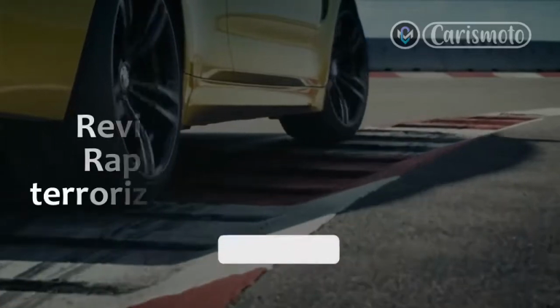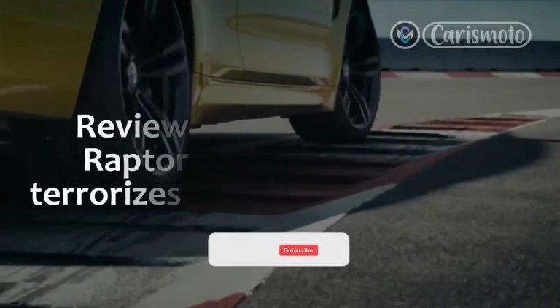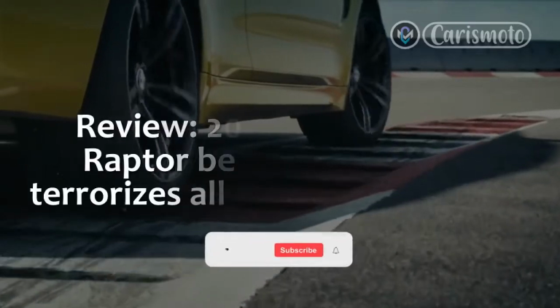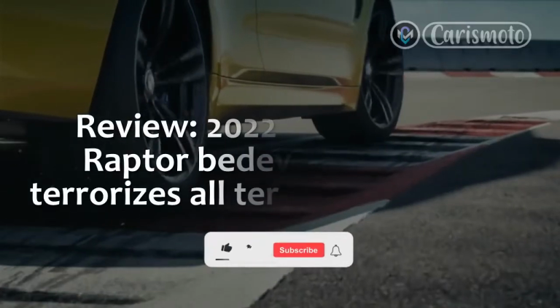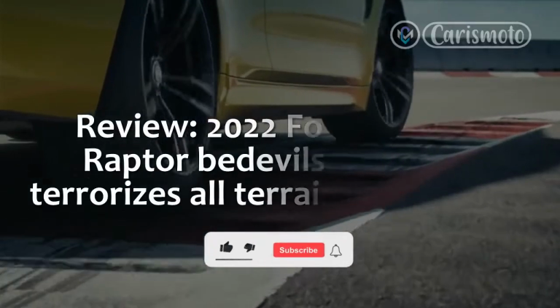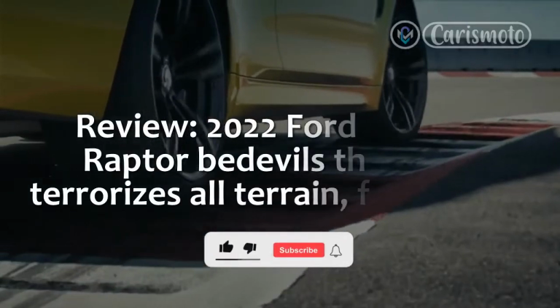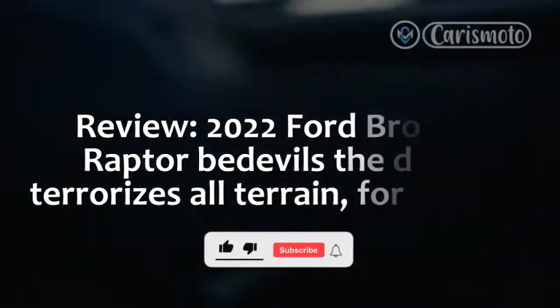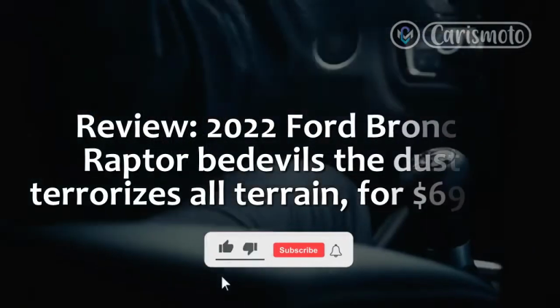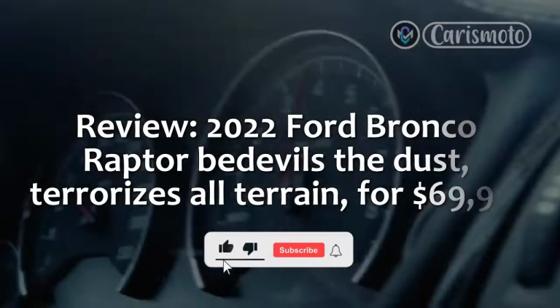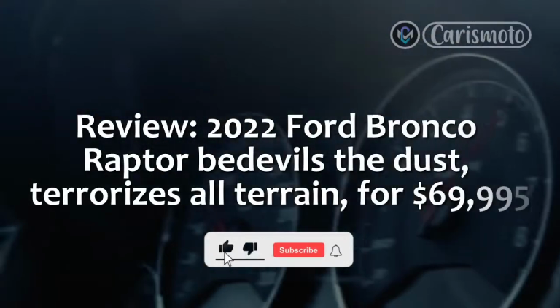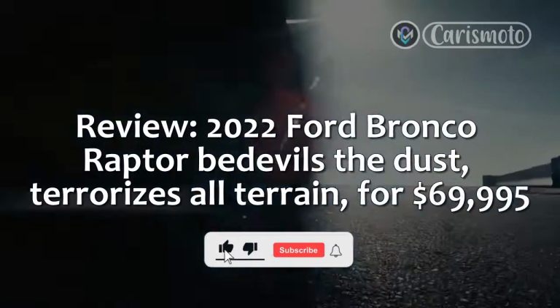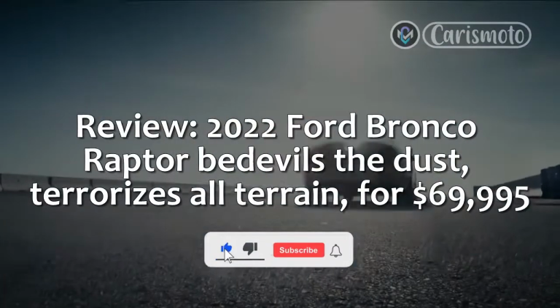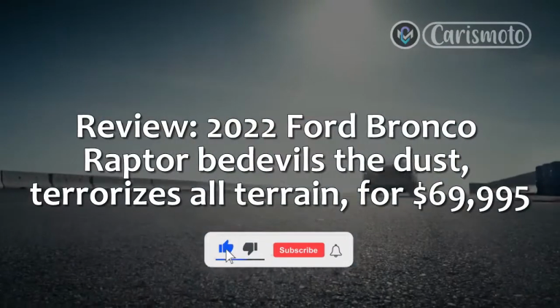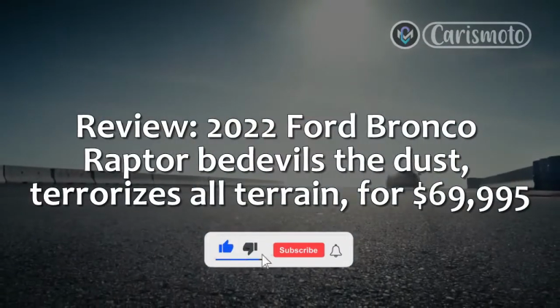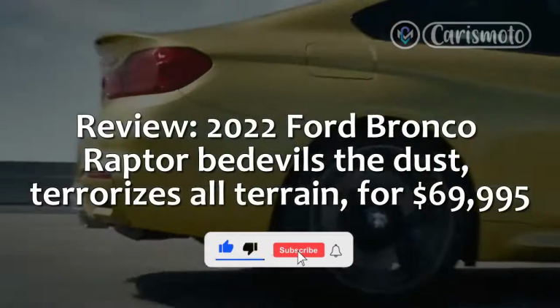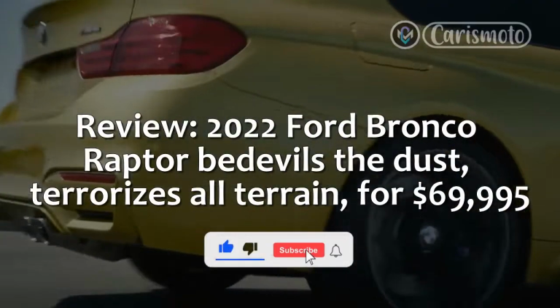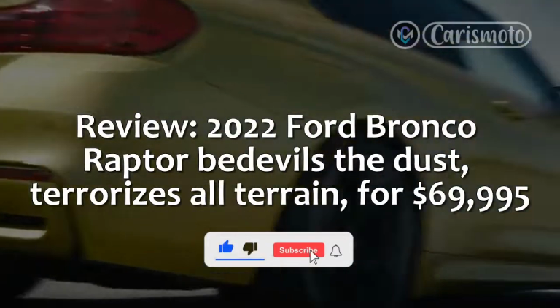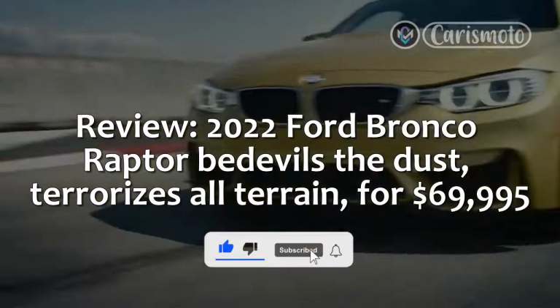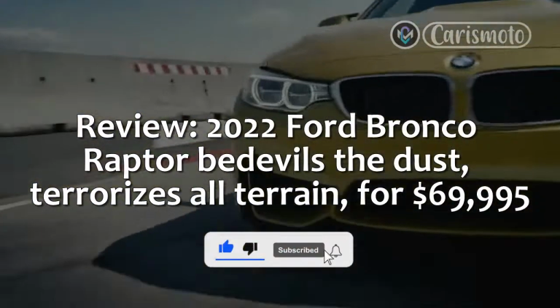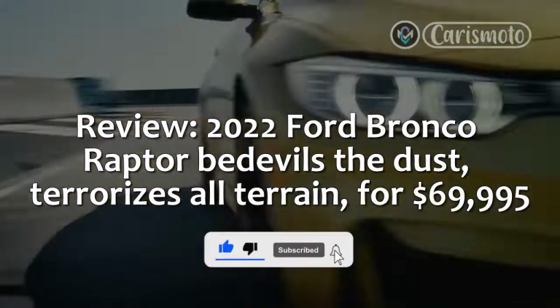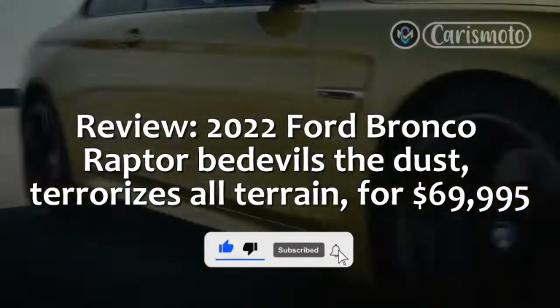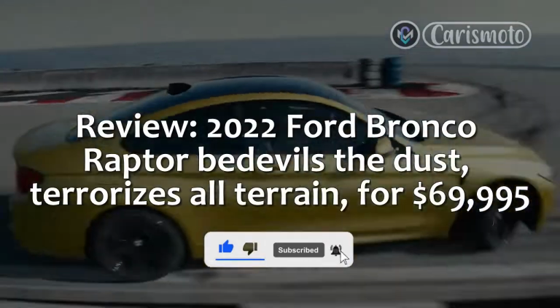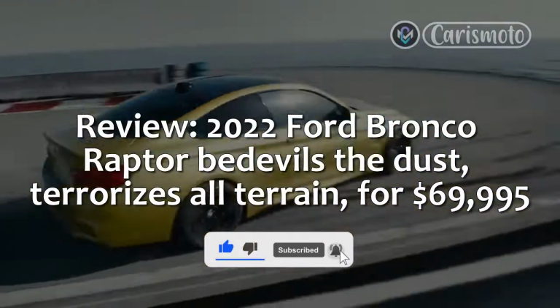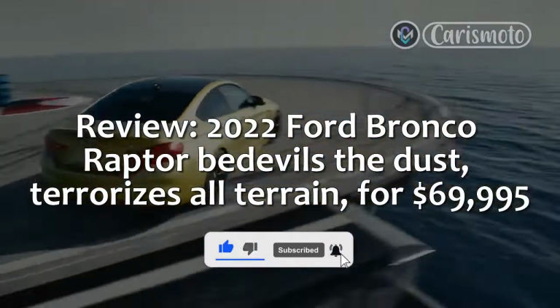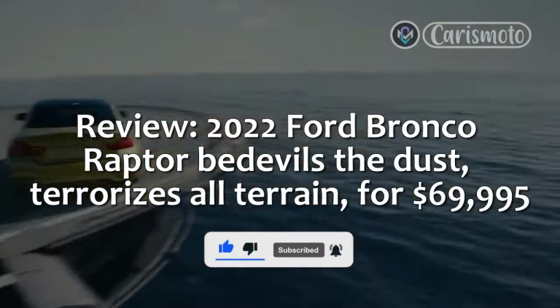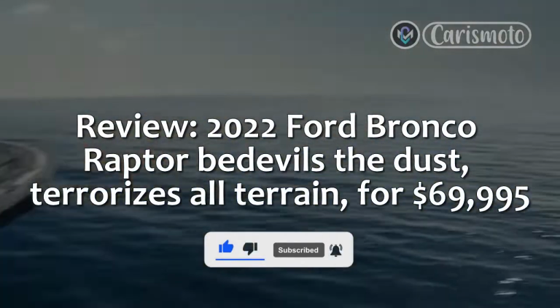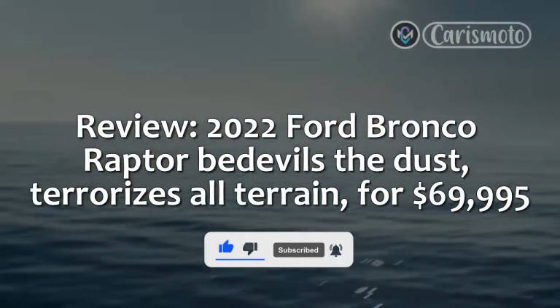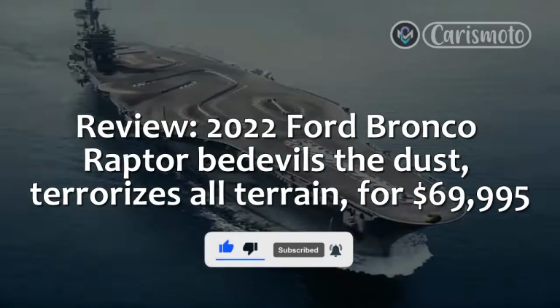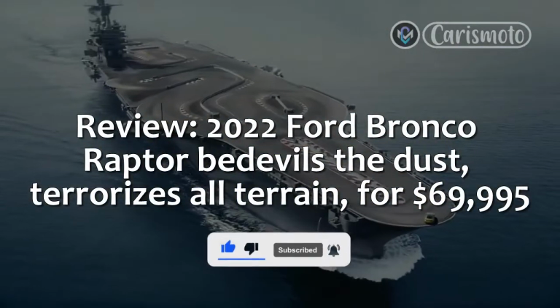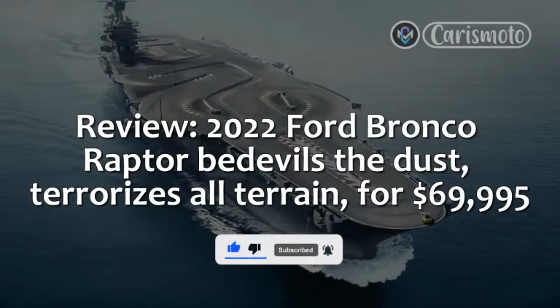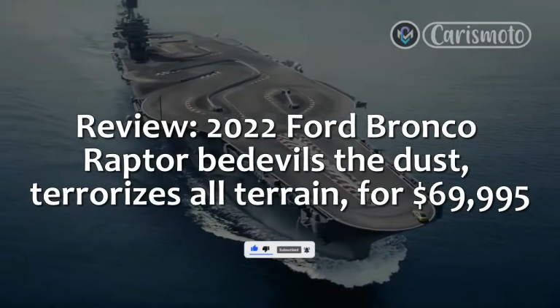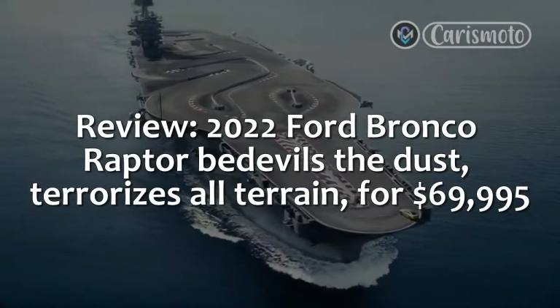Review: 2022 Ford Bronco Raptor — bedevils the dust, terrorizes all terrain, for $69,995.